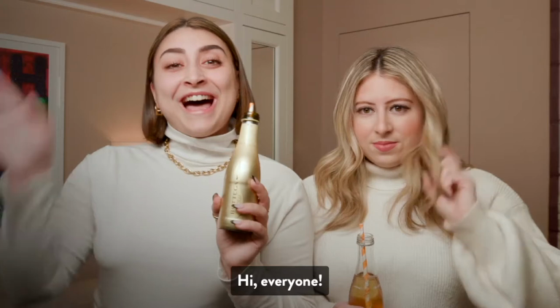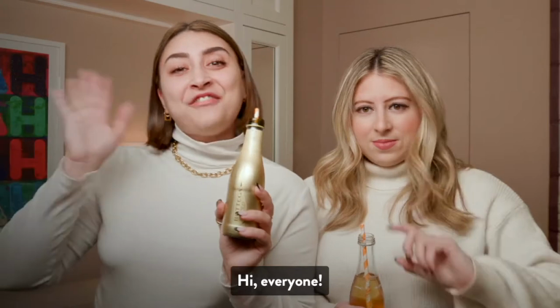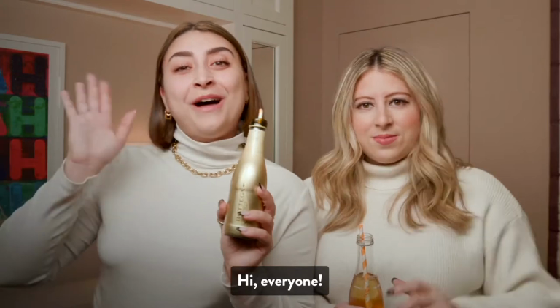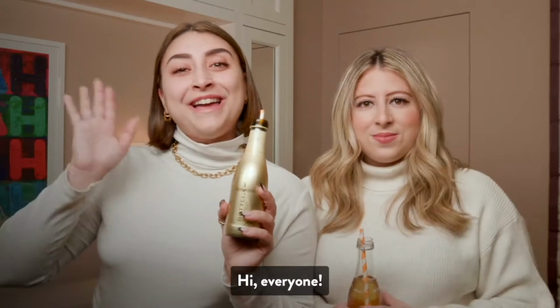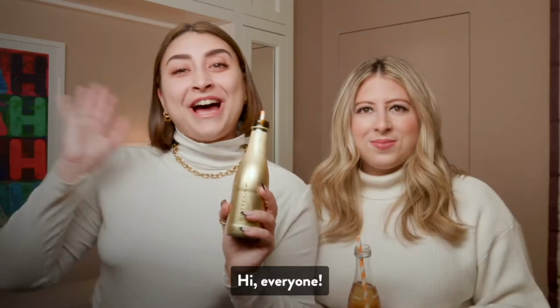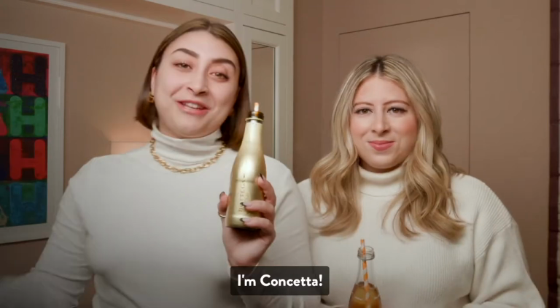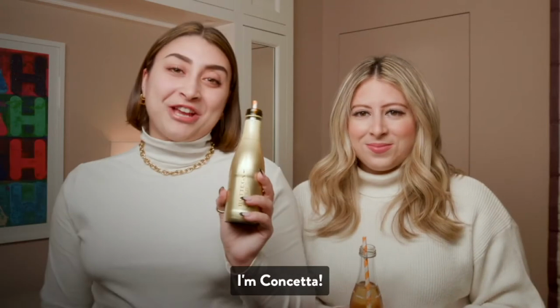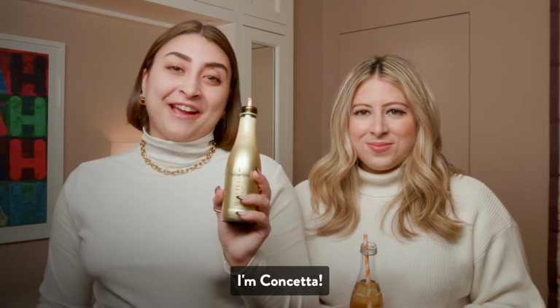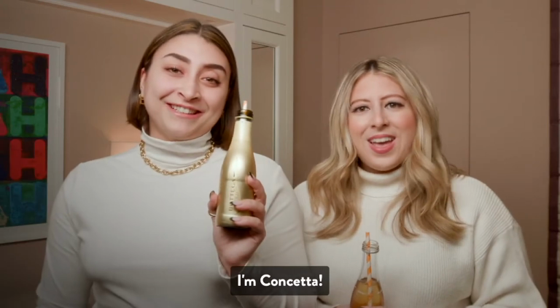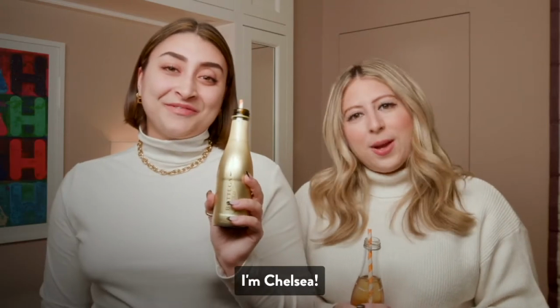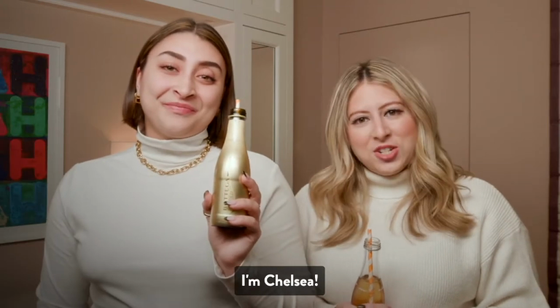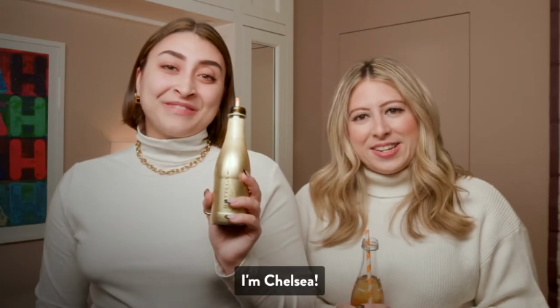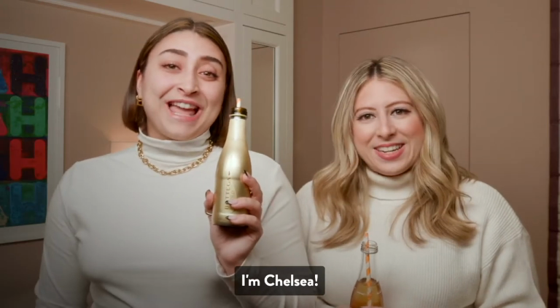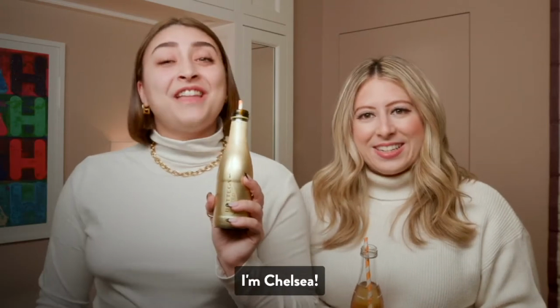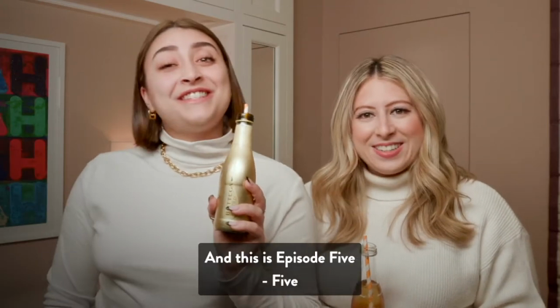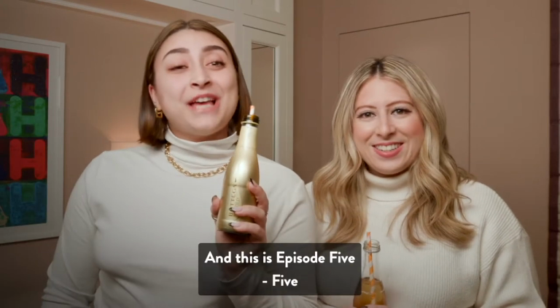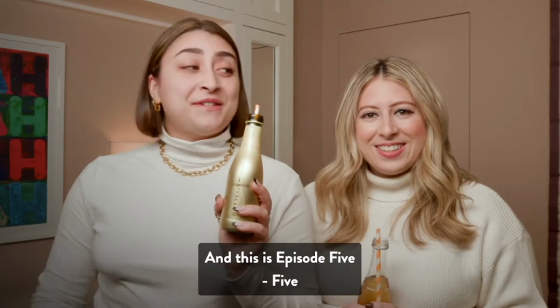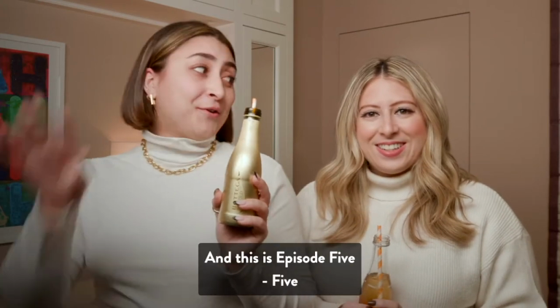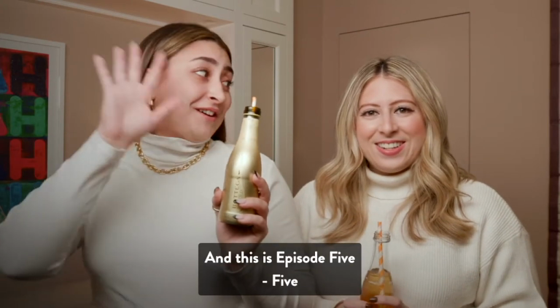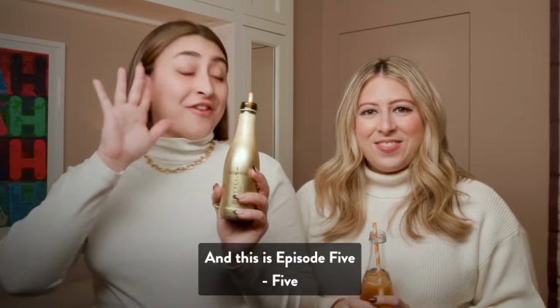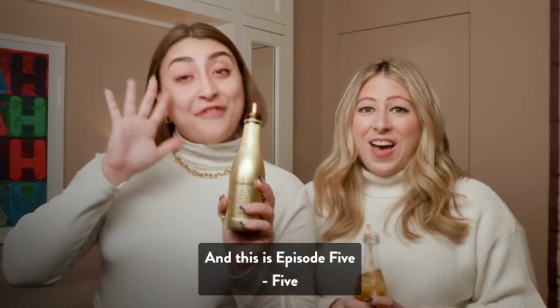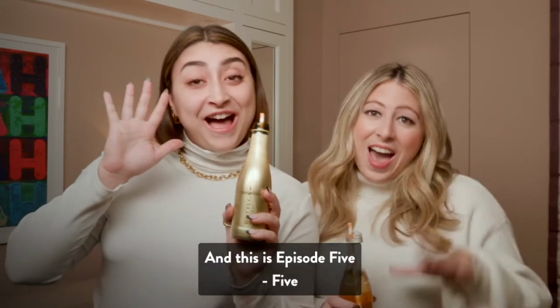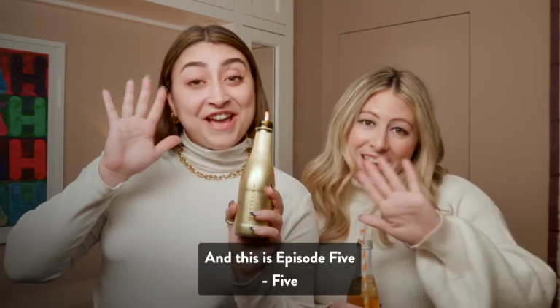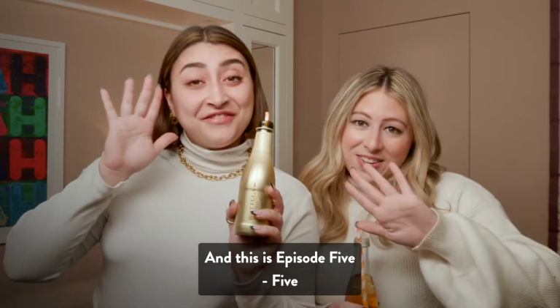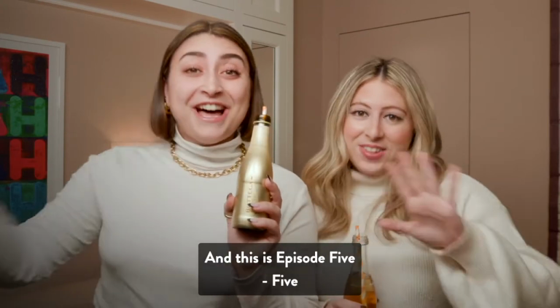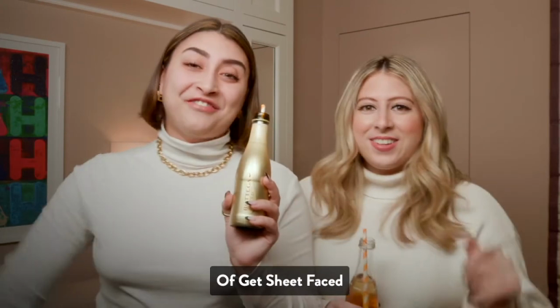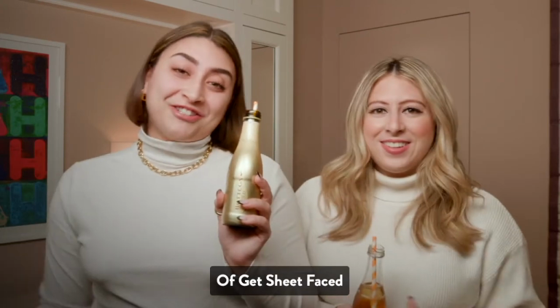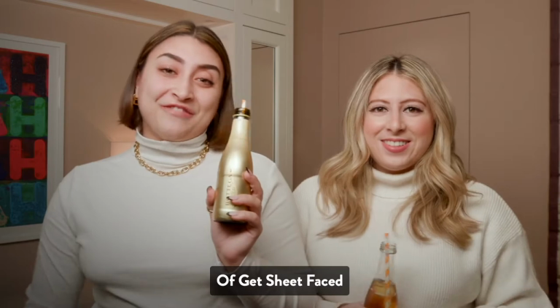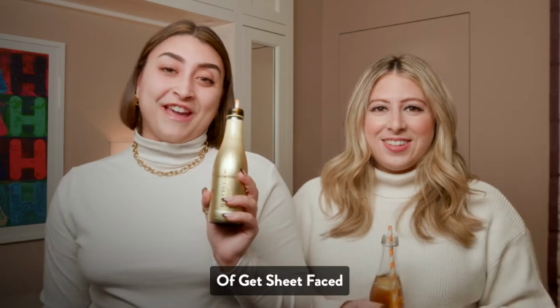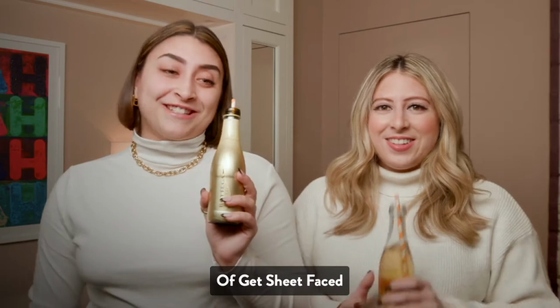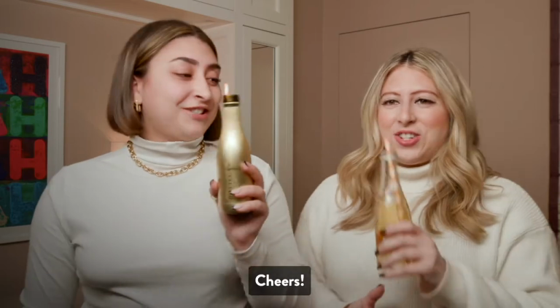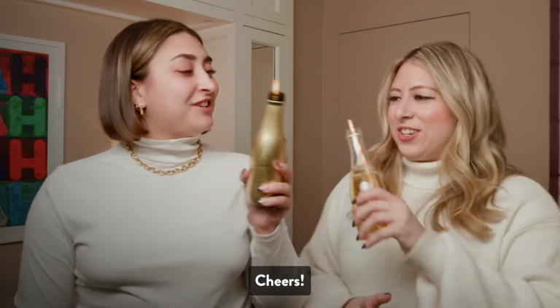Hi everyone! I'm Conchetta. I'm Chelsea. And this is episode five of Get Sheet-Faced. Cheers!